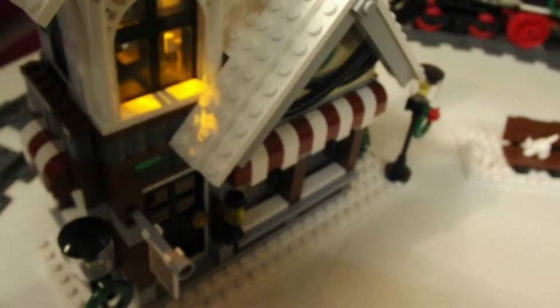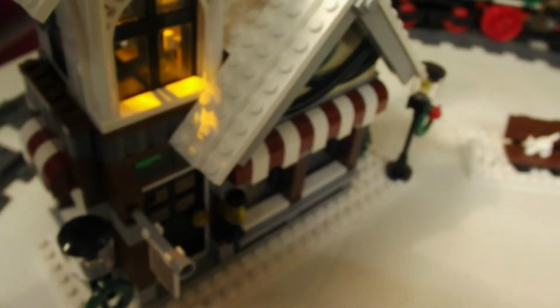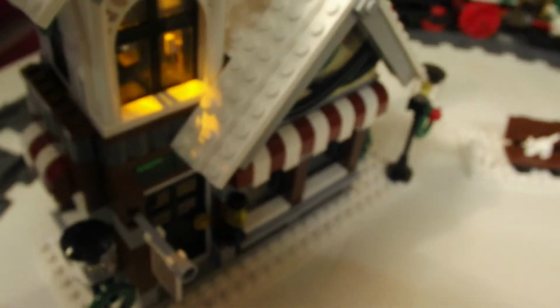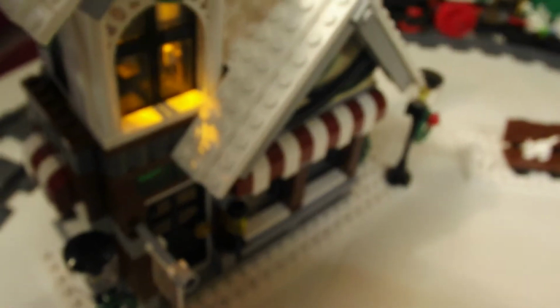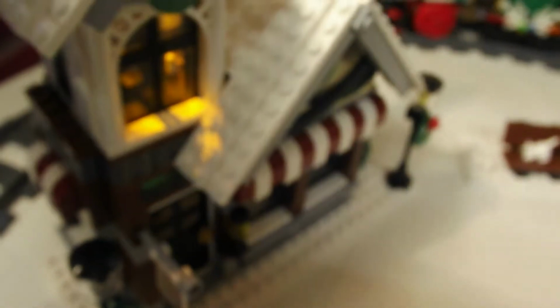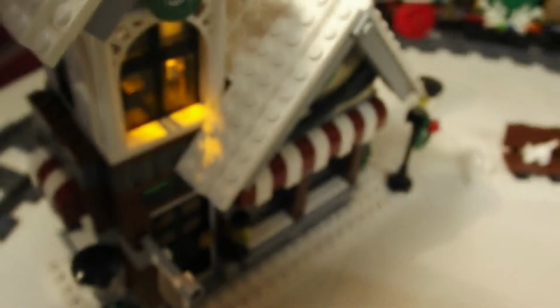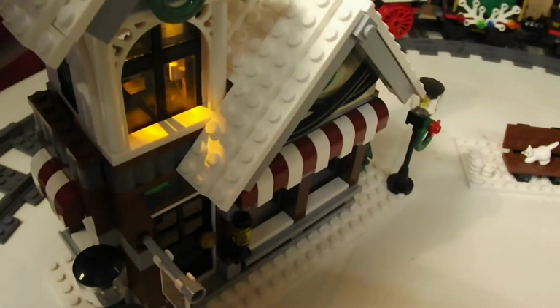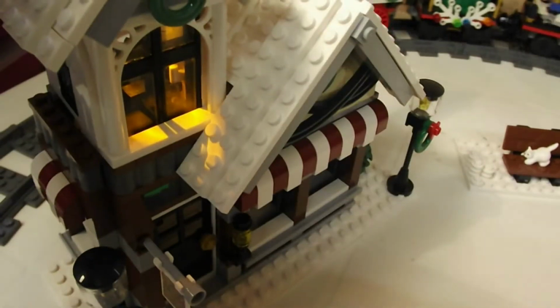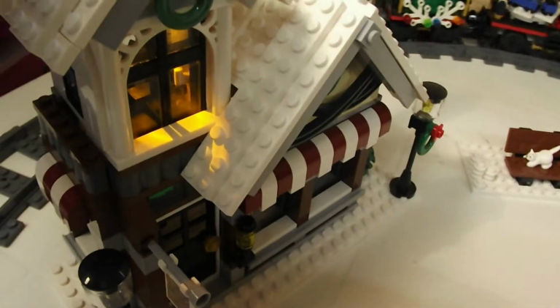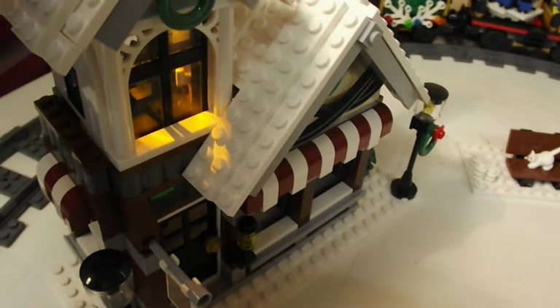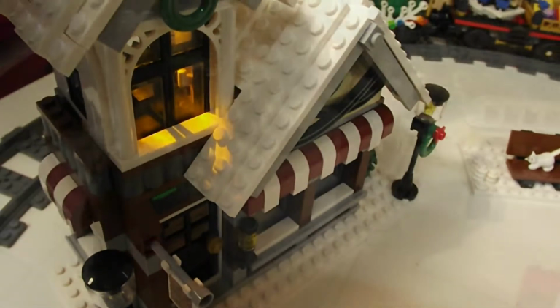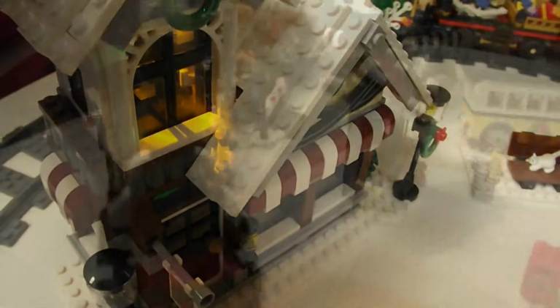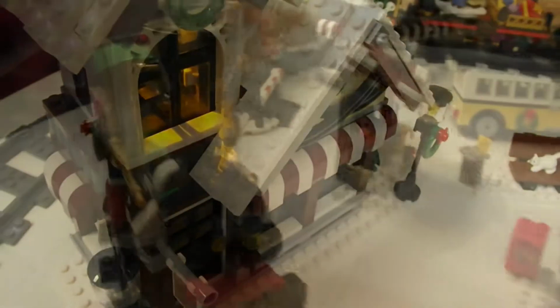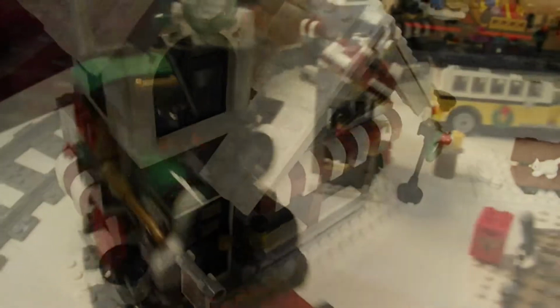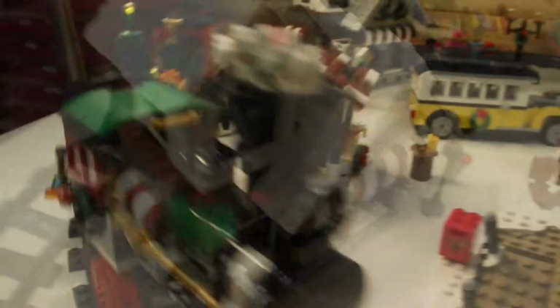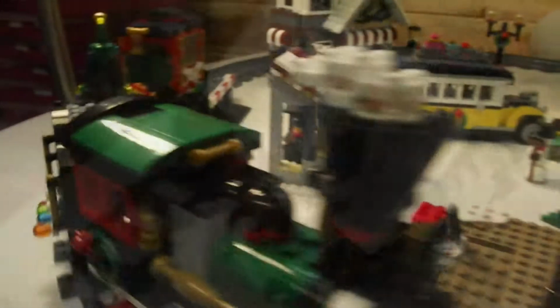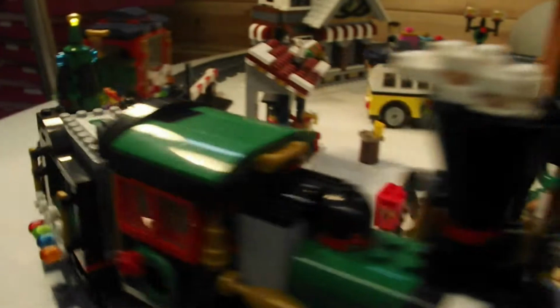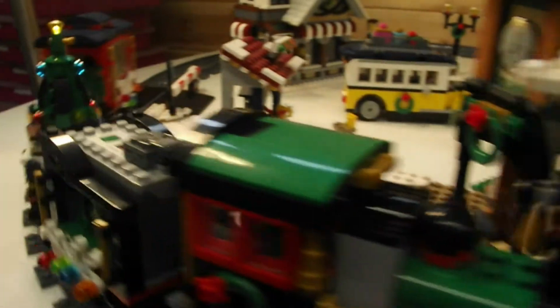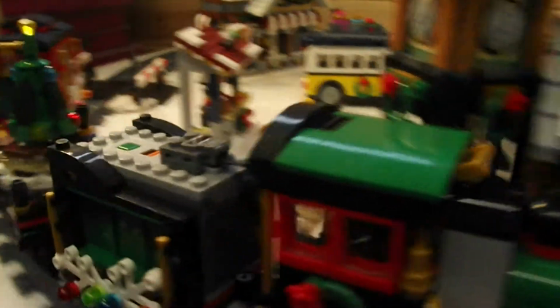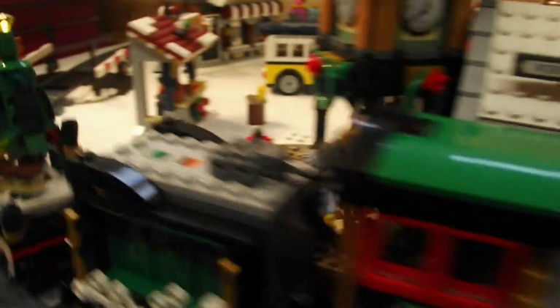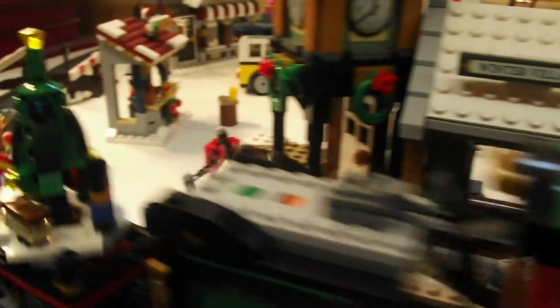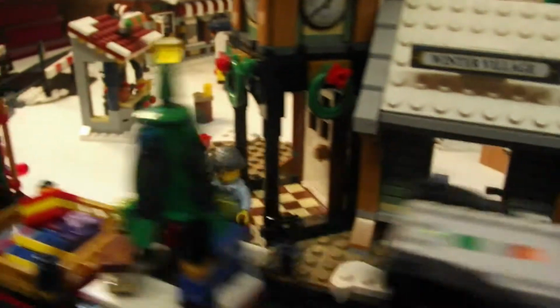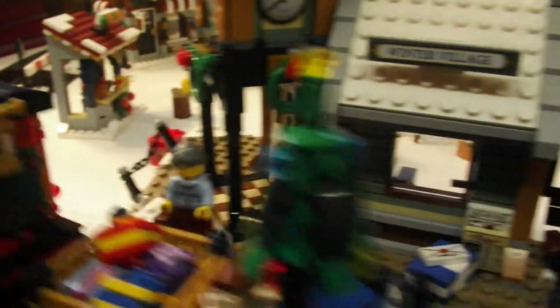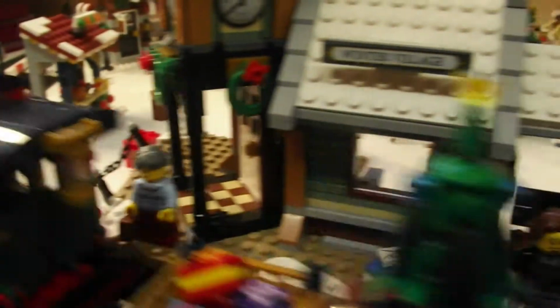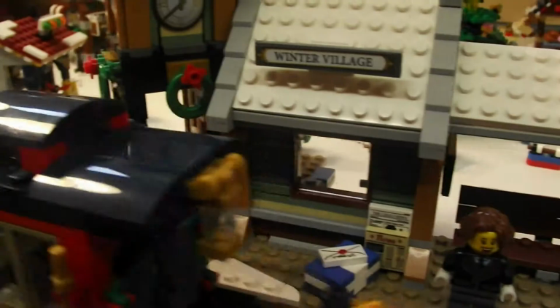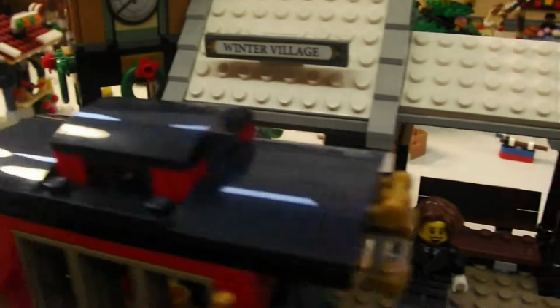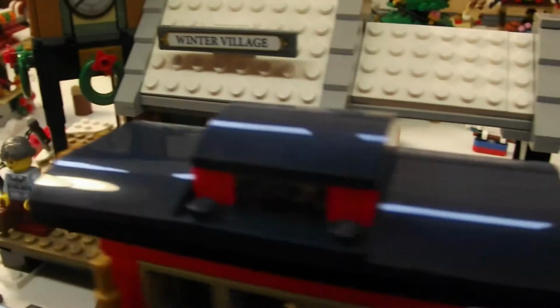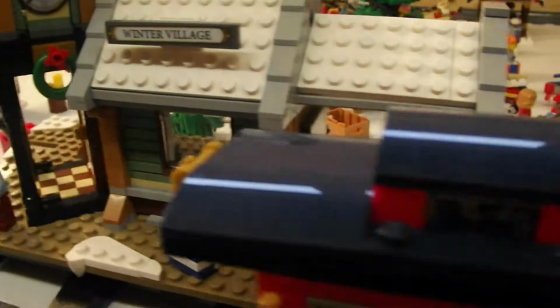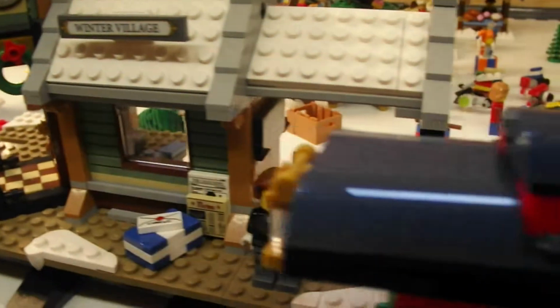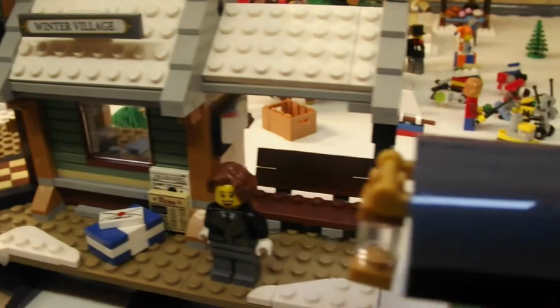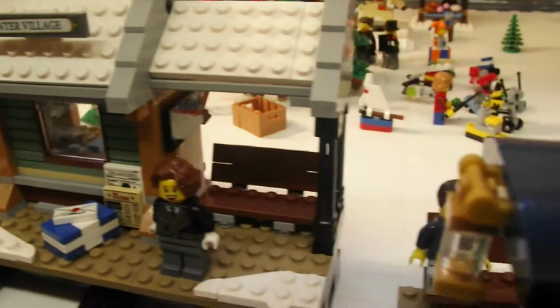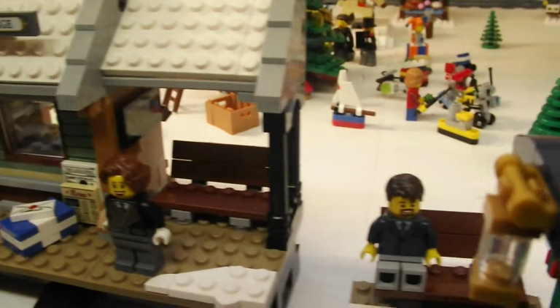As you can see the Winter Shop lights up, and the train is fully motorised.